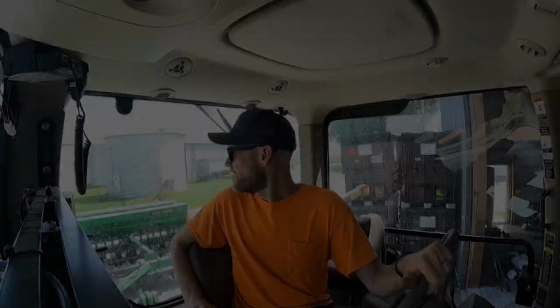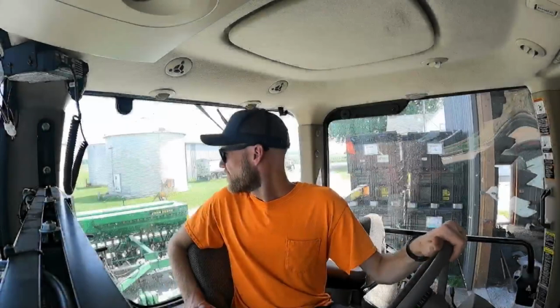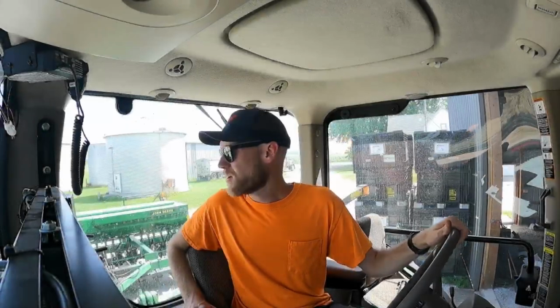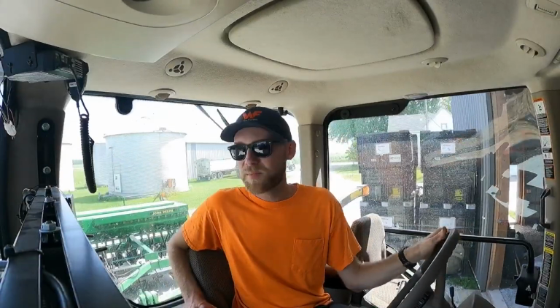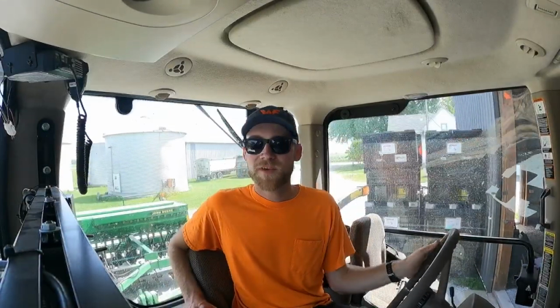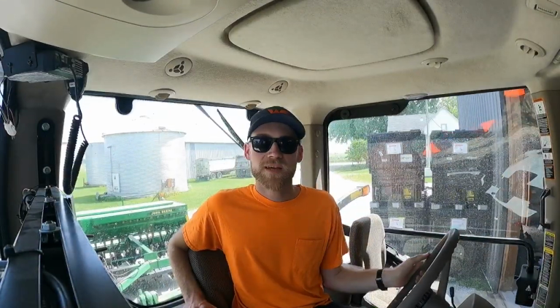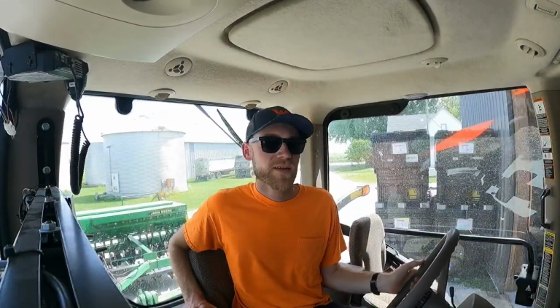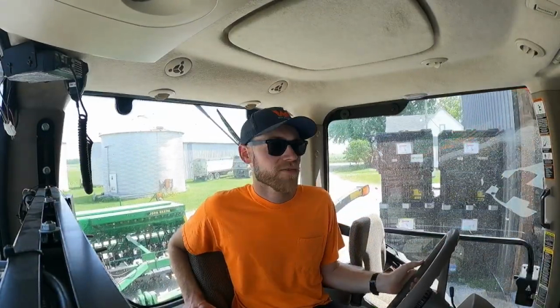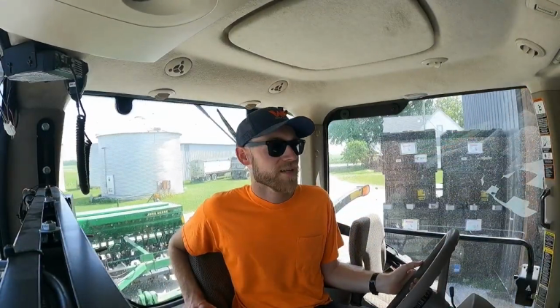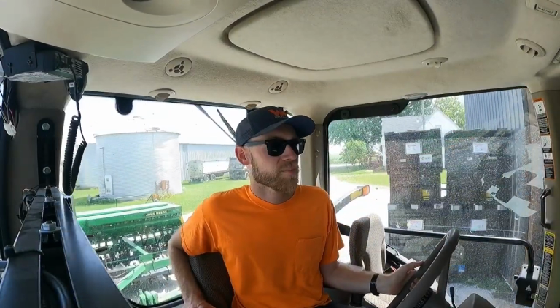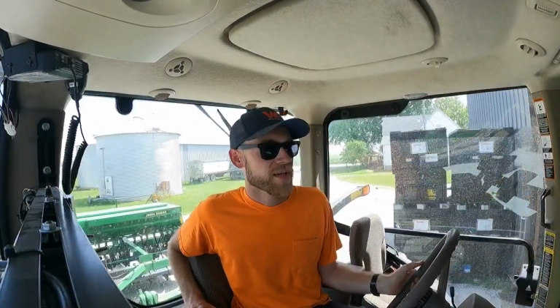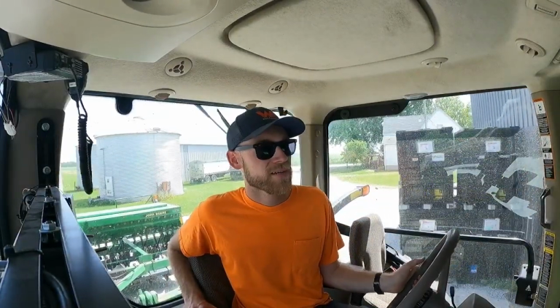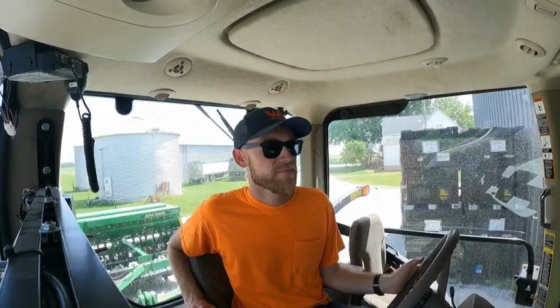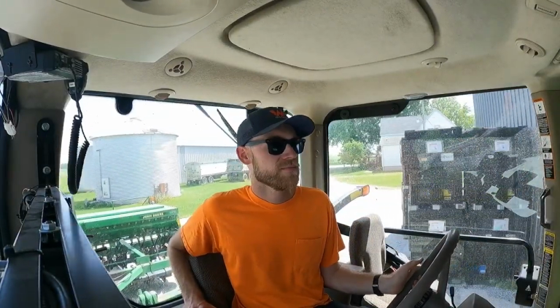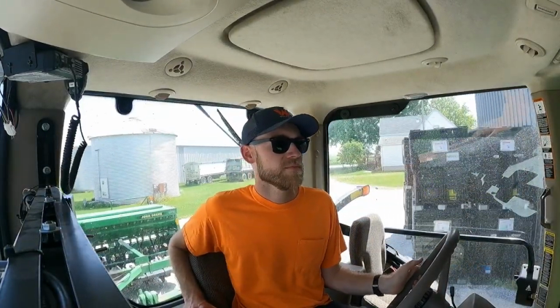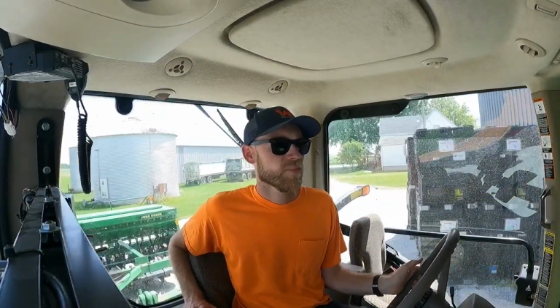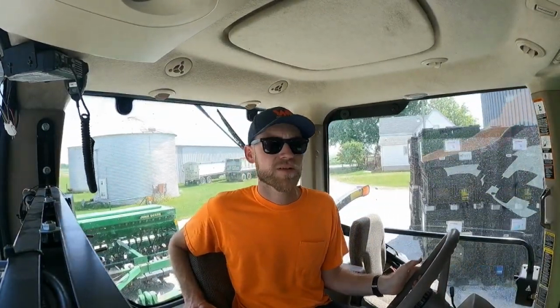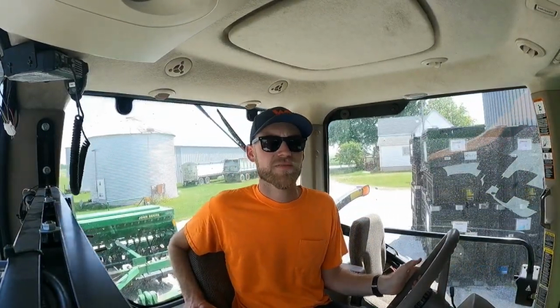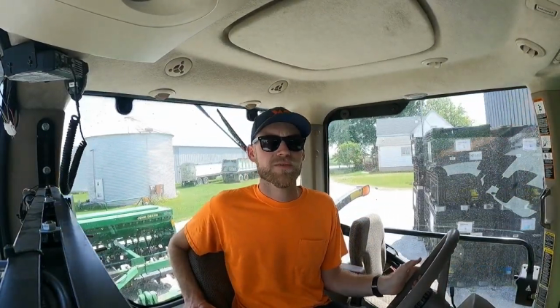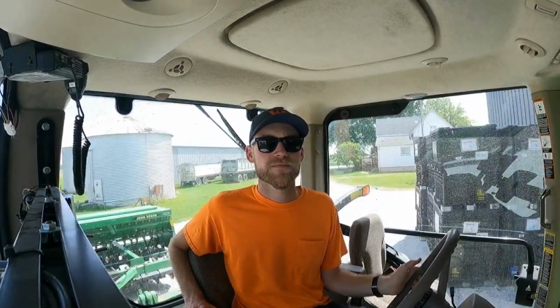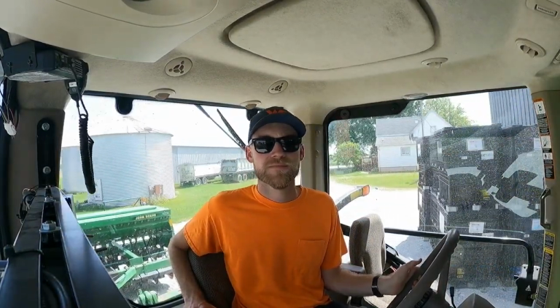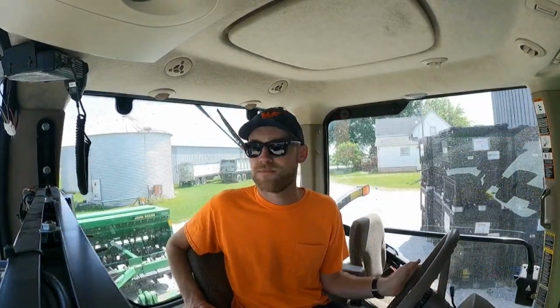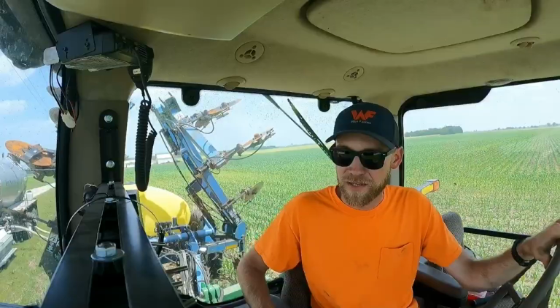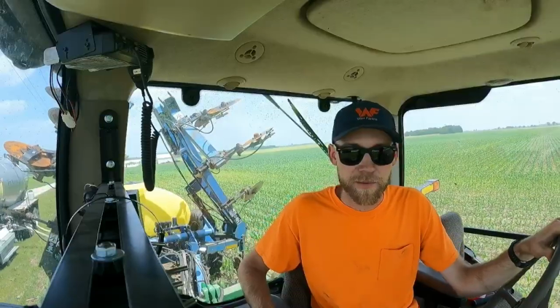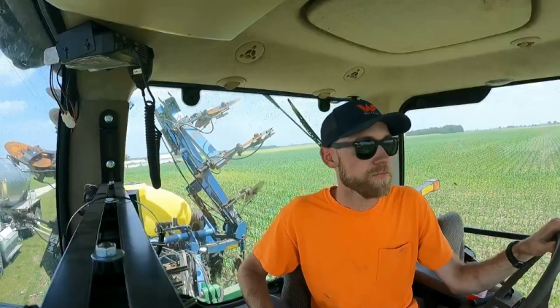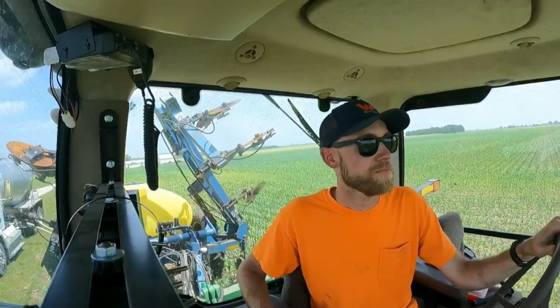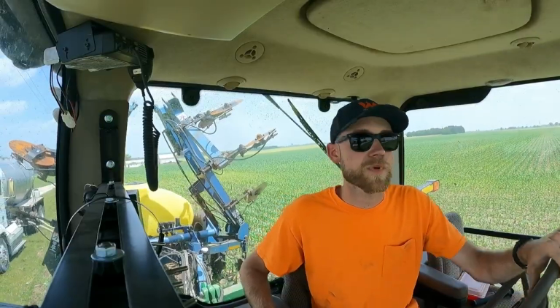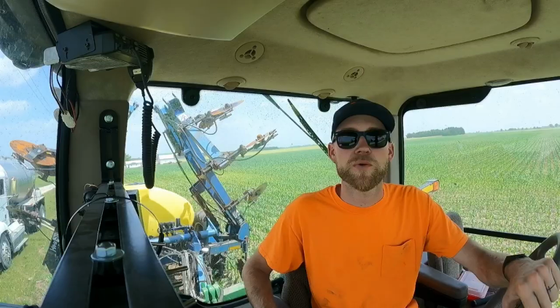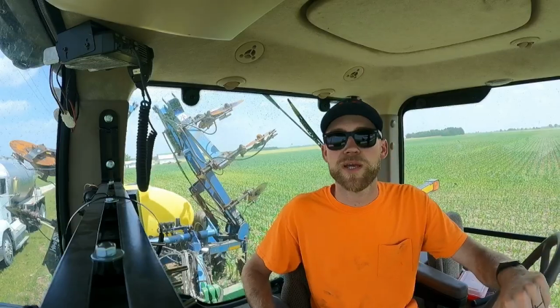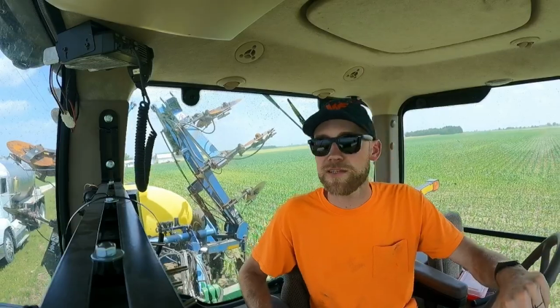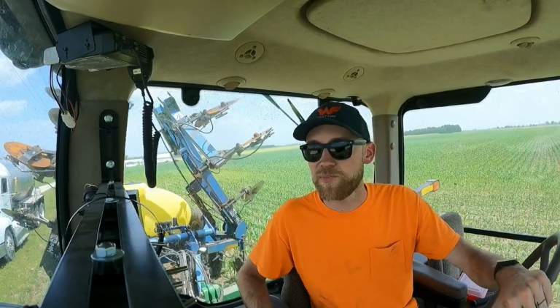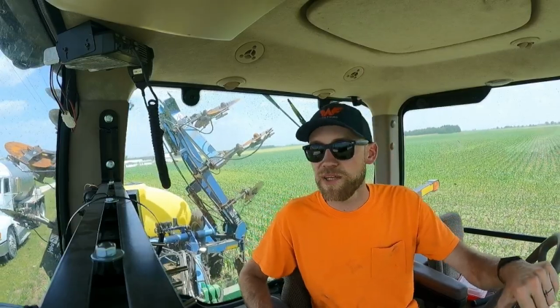Welcome to finding out I forgot to plant part of the field. Yep, we got speed.